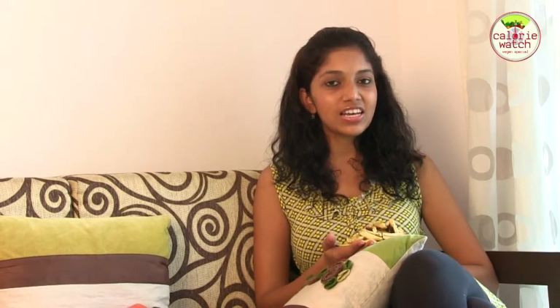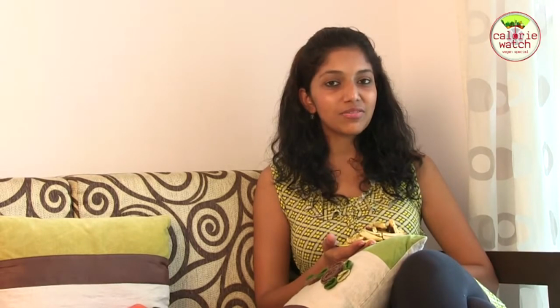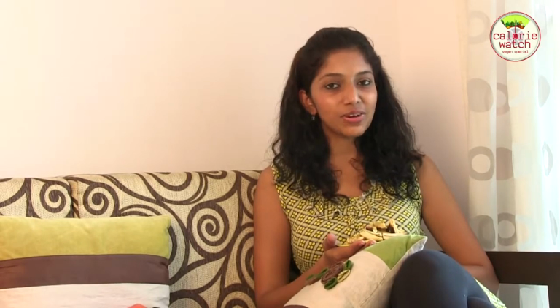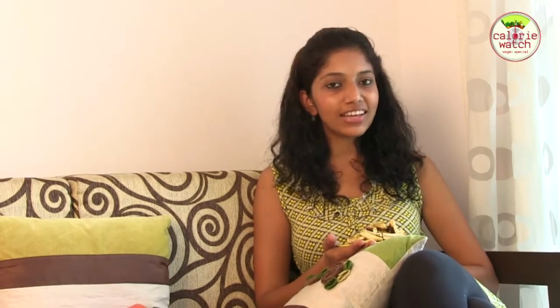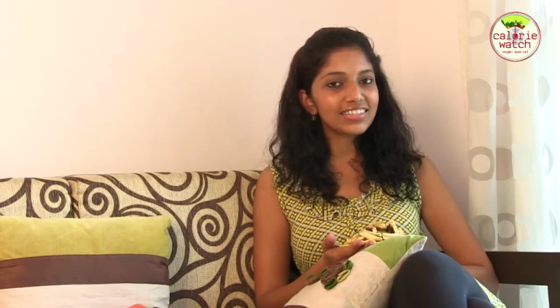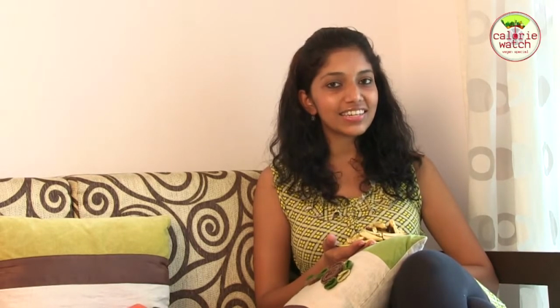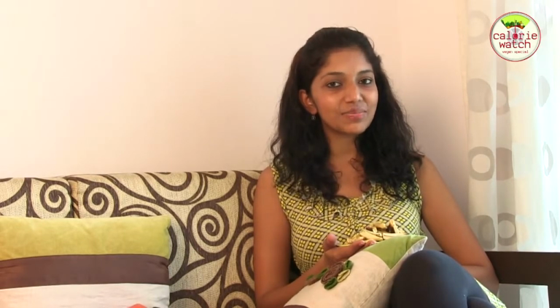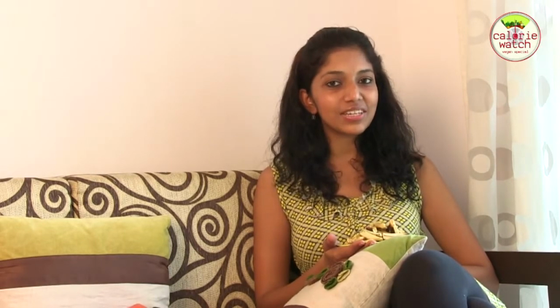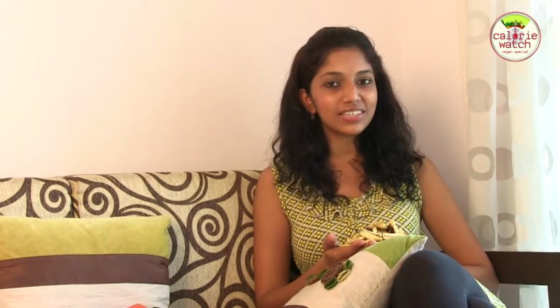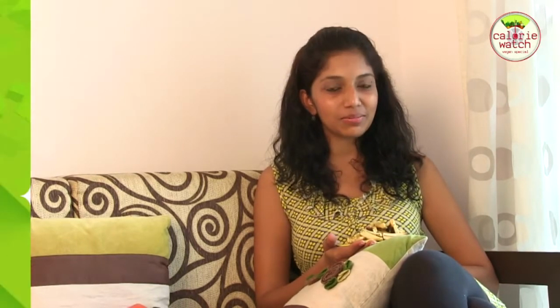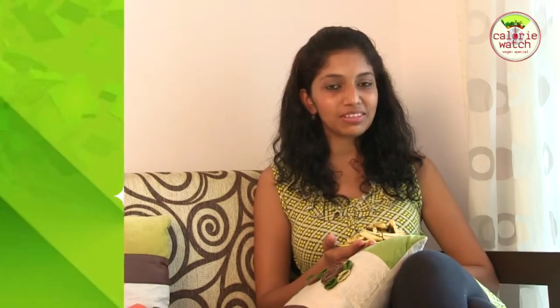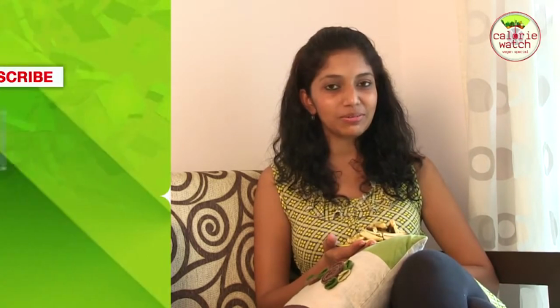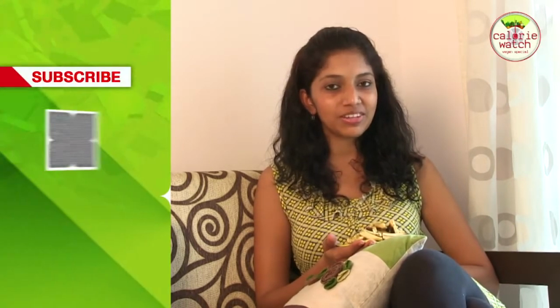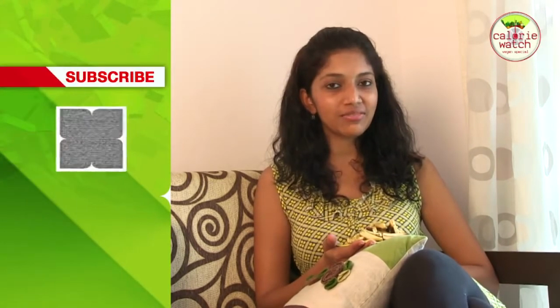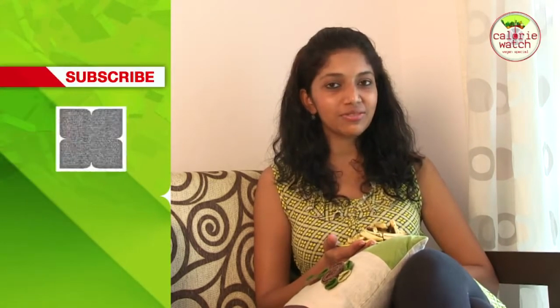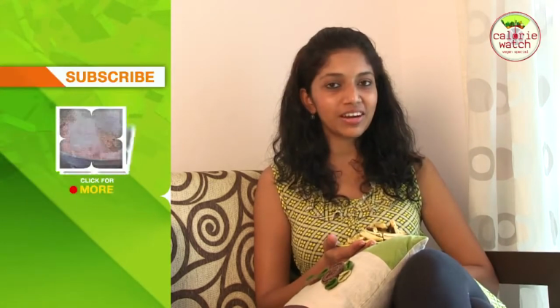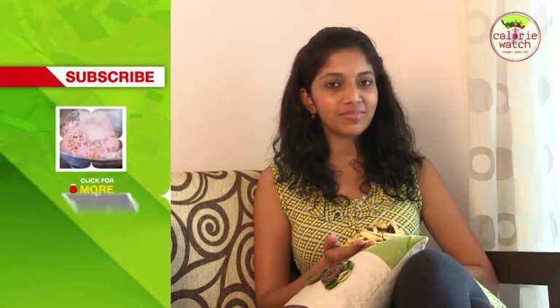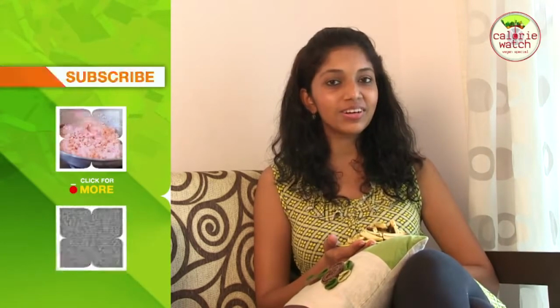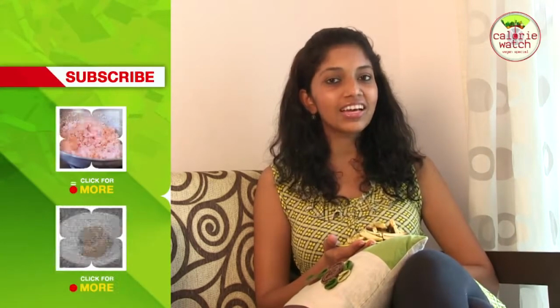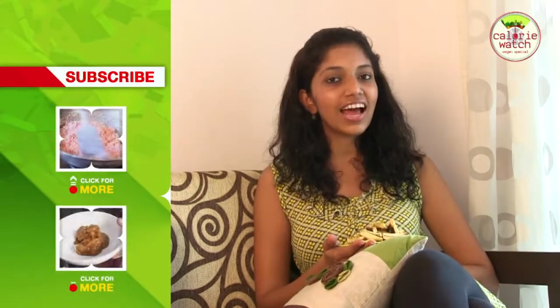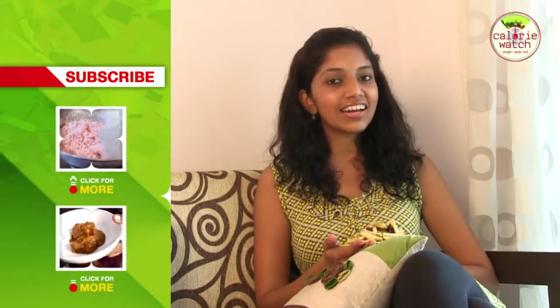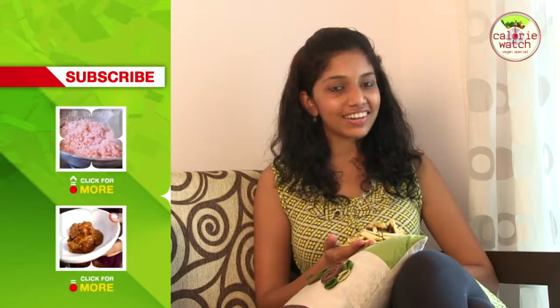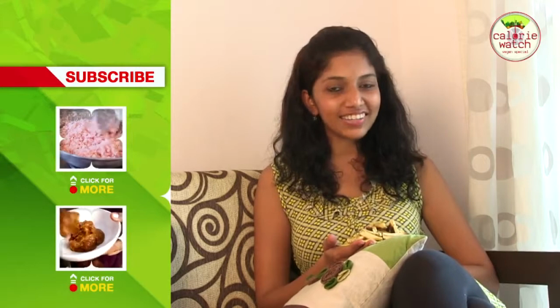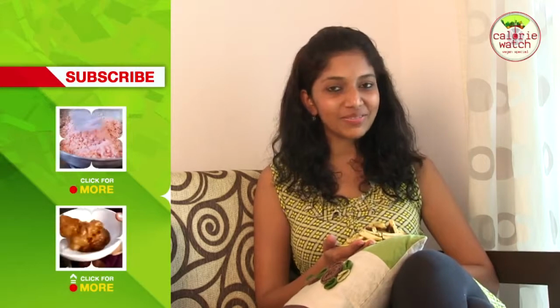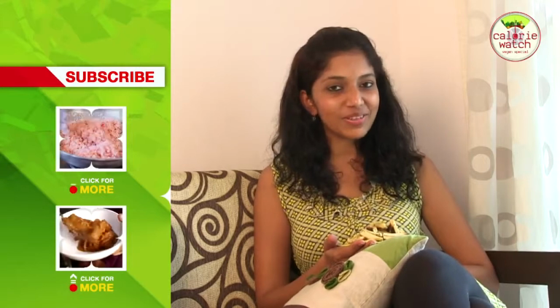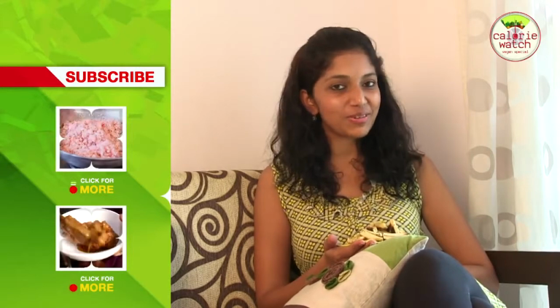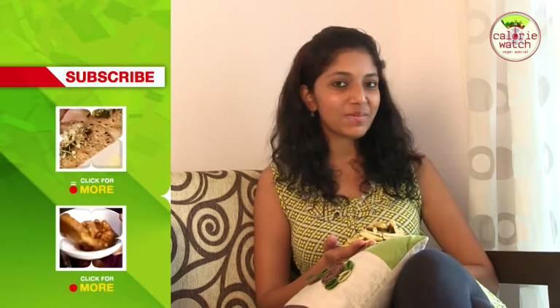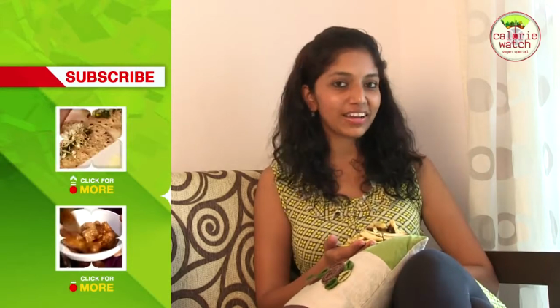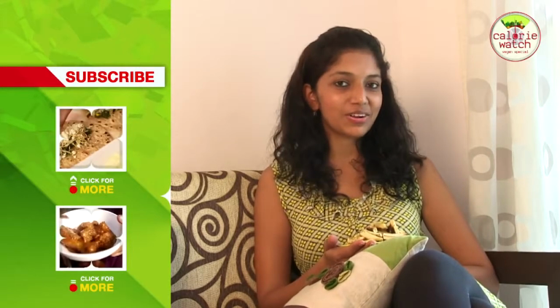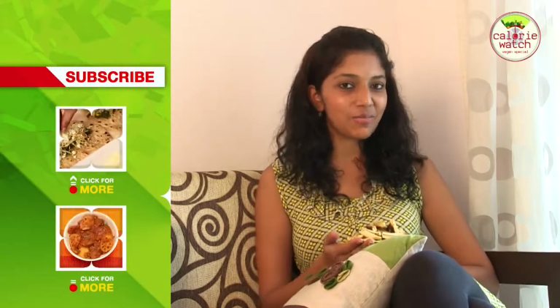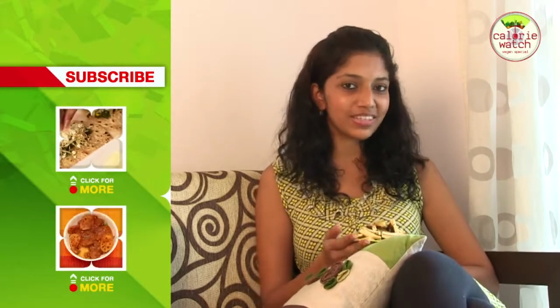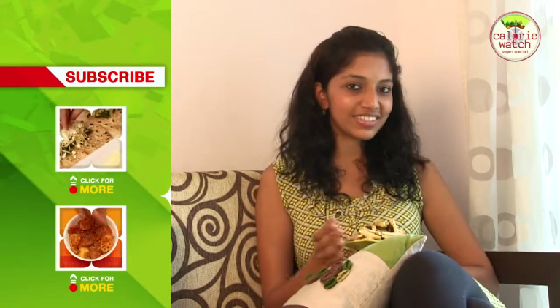If you like this recipe, subscribe to India Food Network and write in with your feedback and comments.